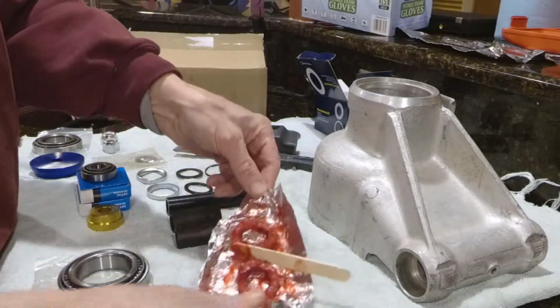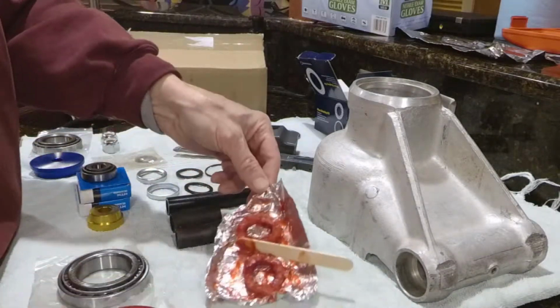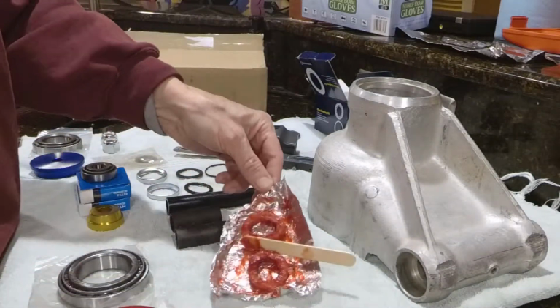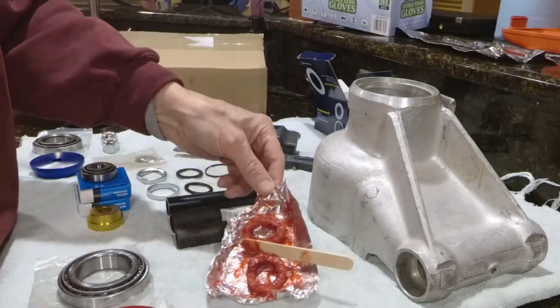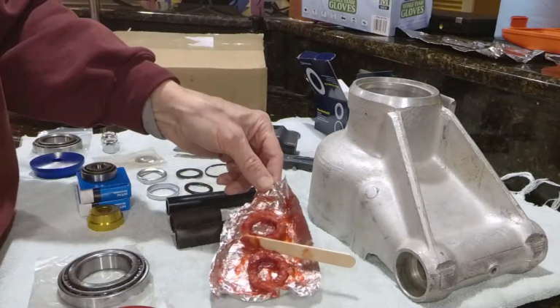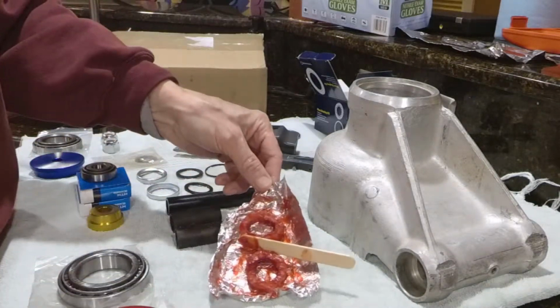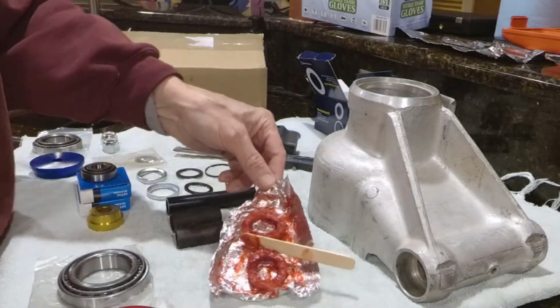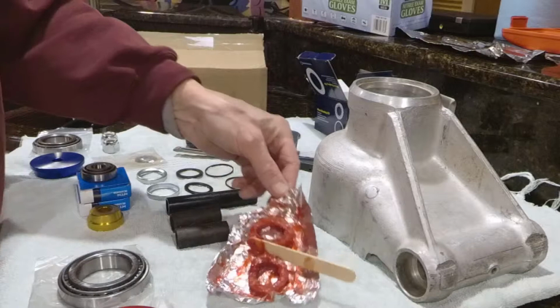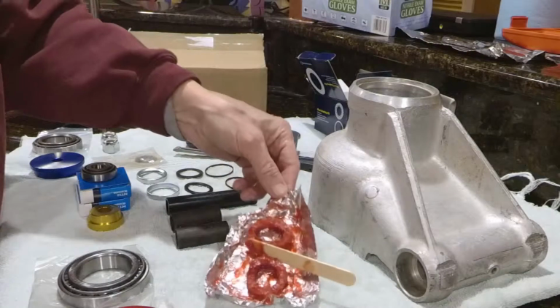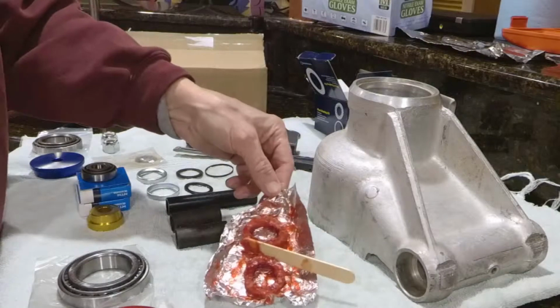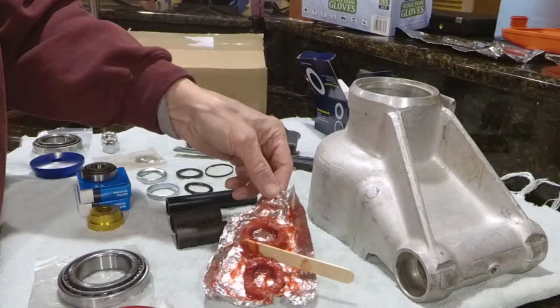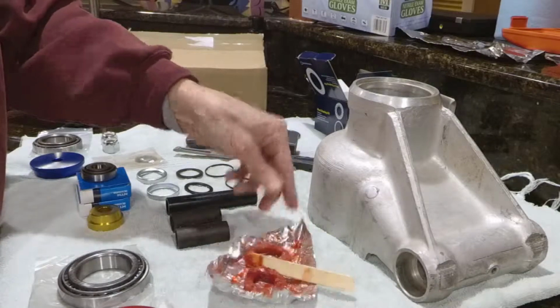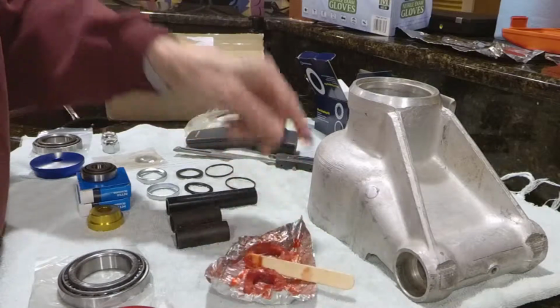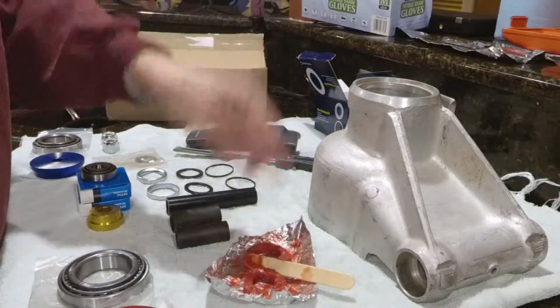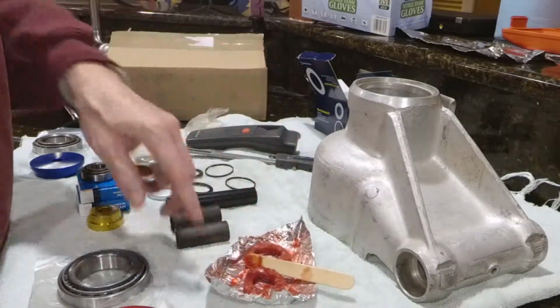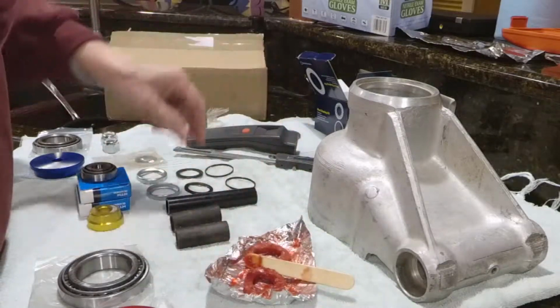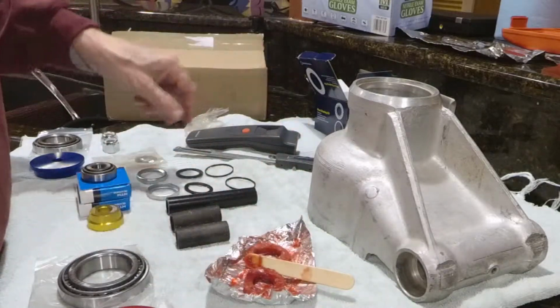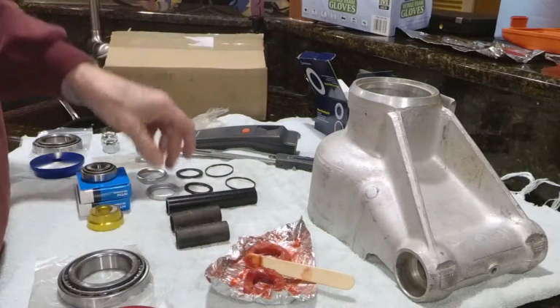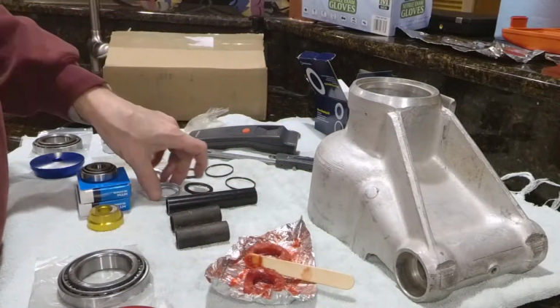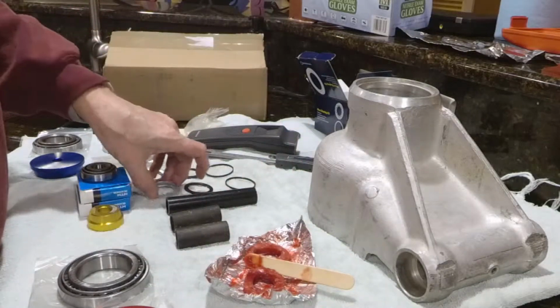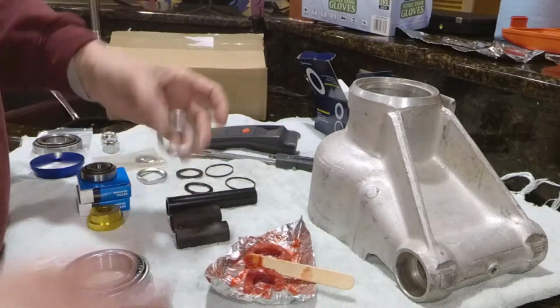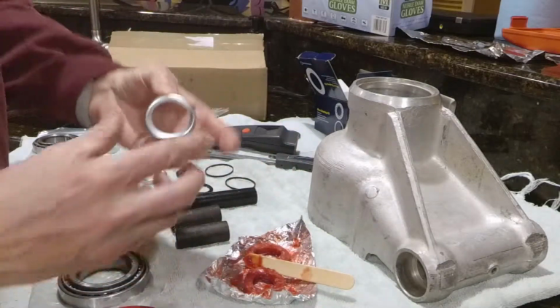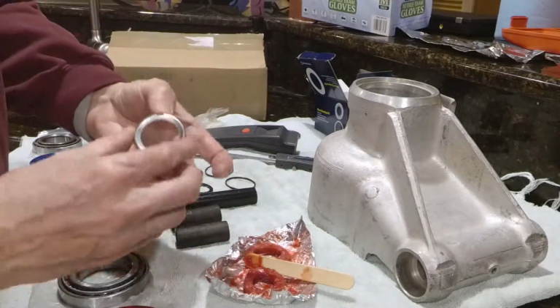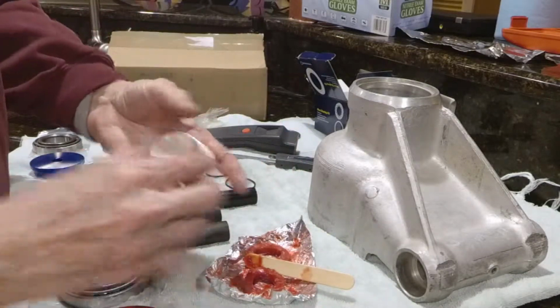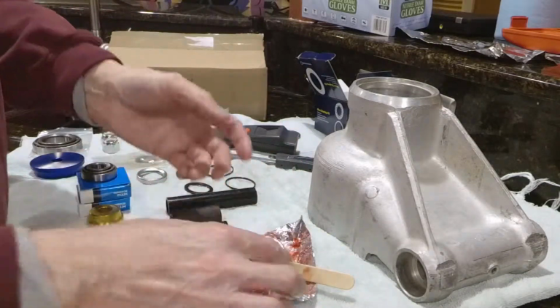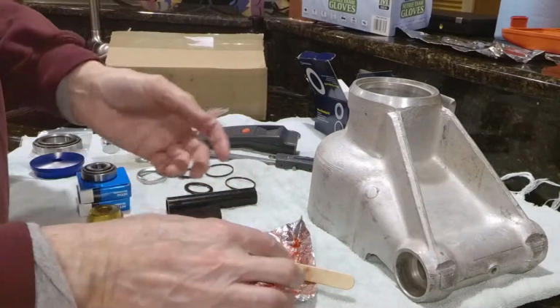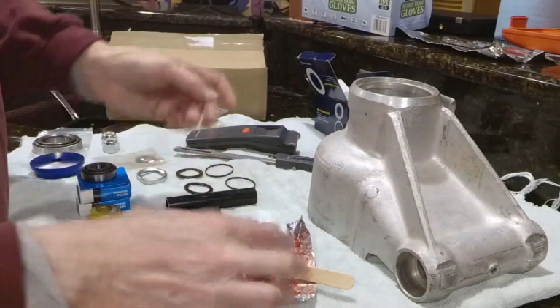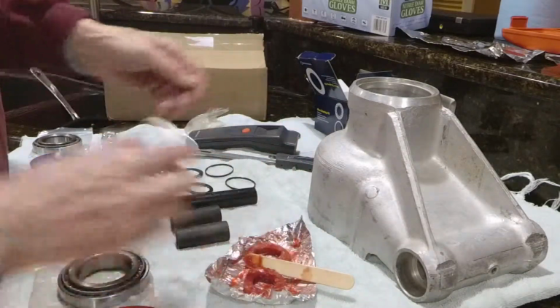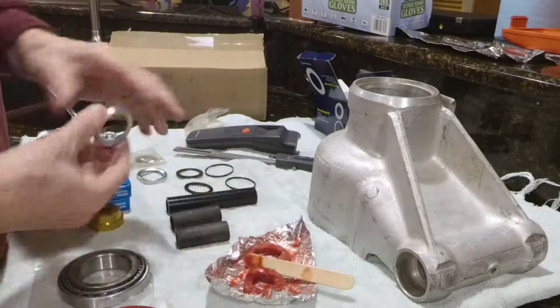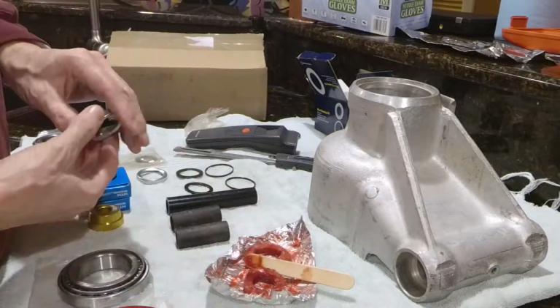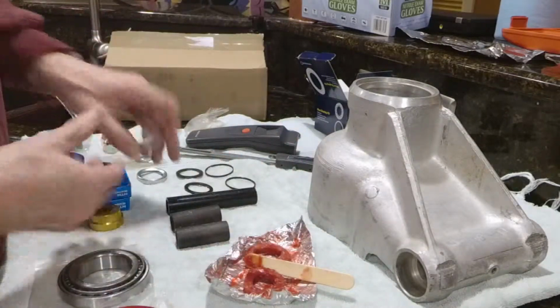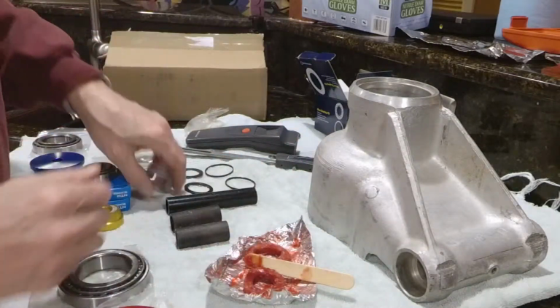This is not any kind of candy — it's the grease seals. These are the caps that go over it.